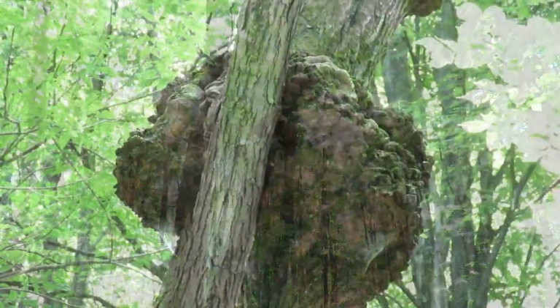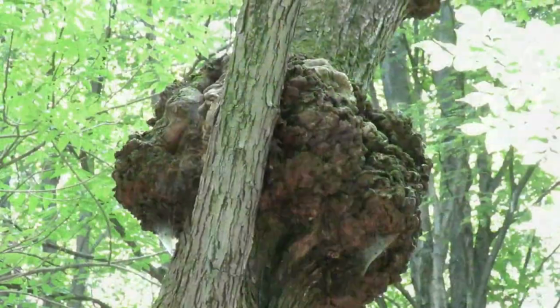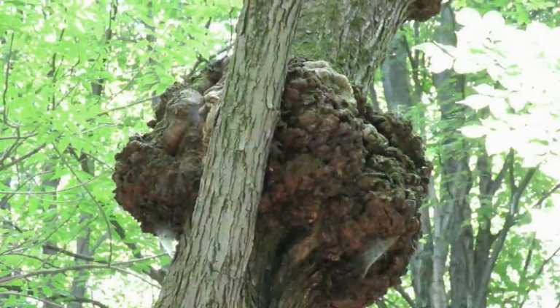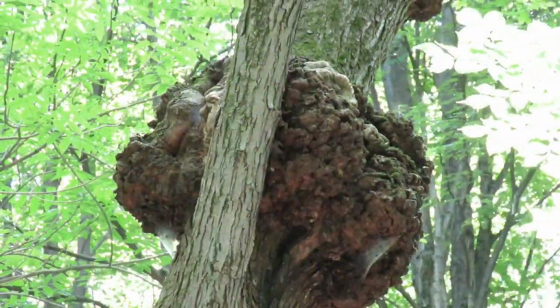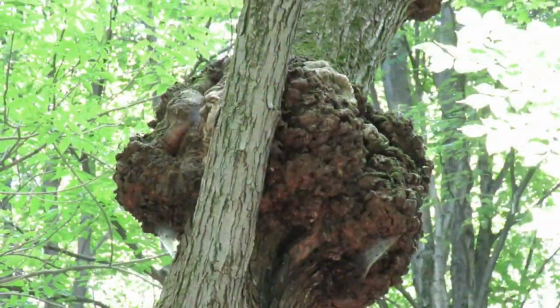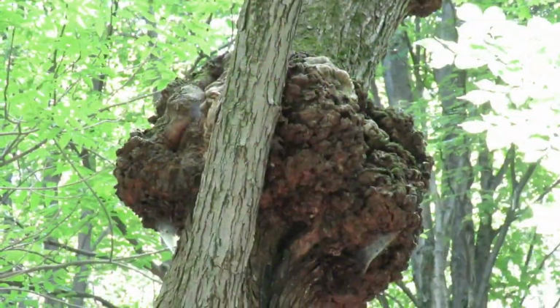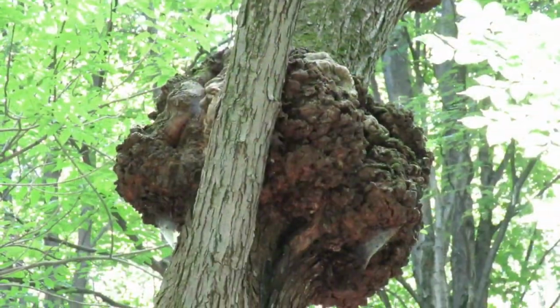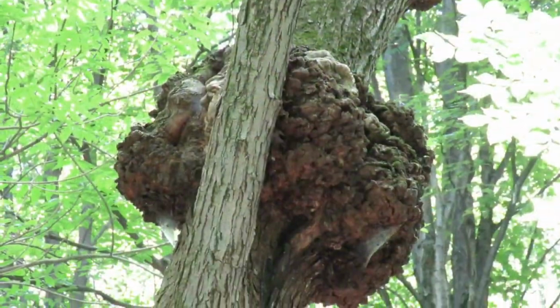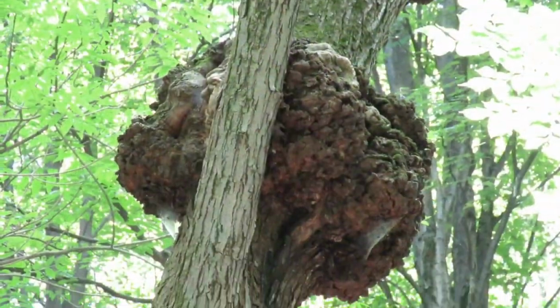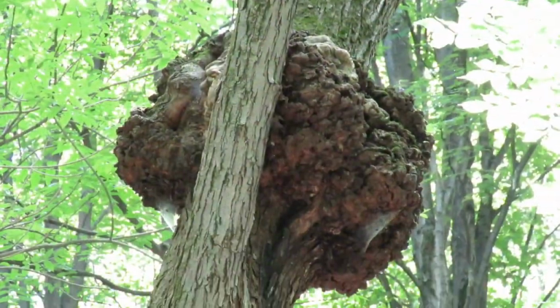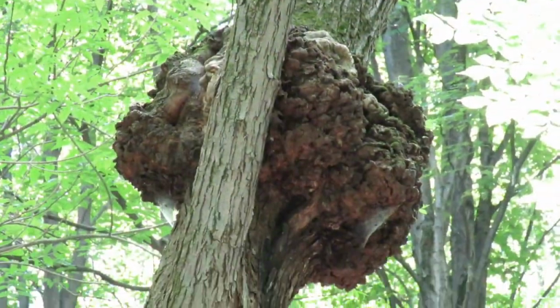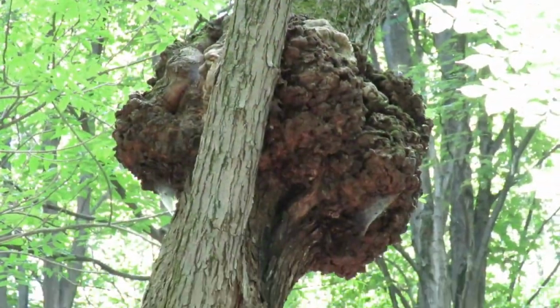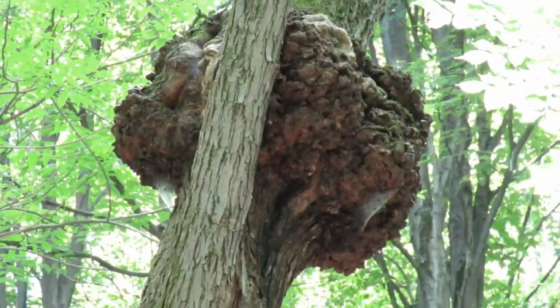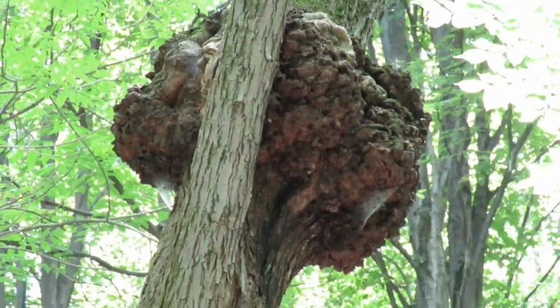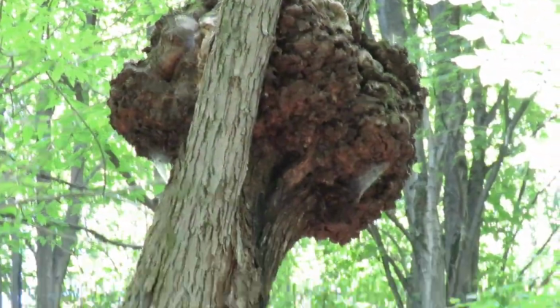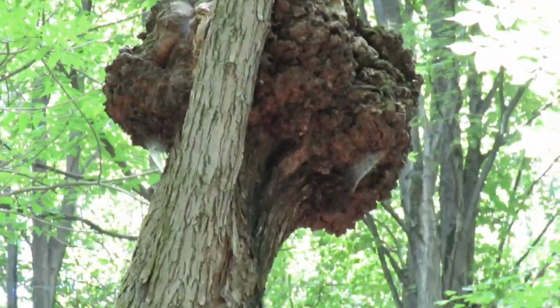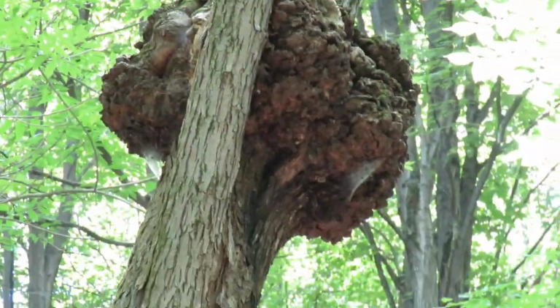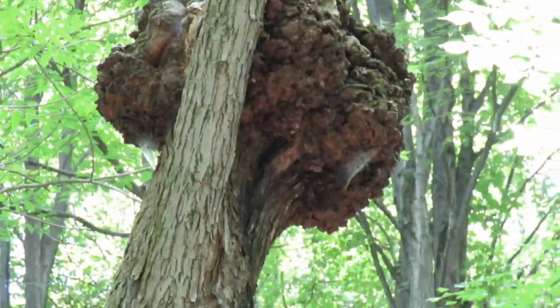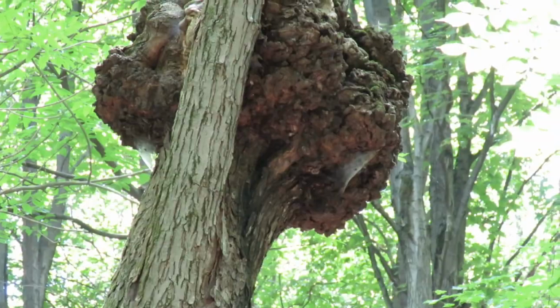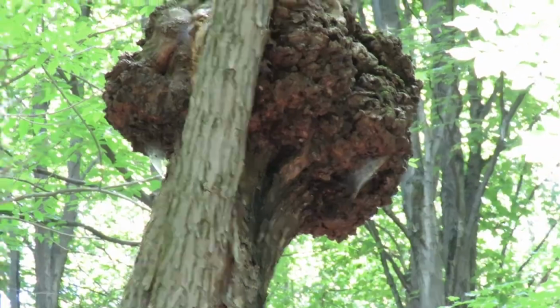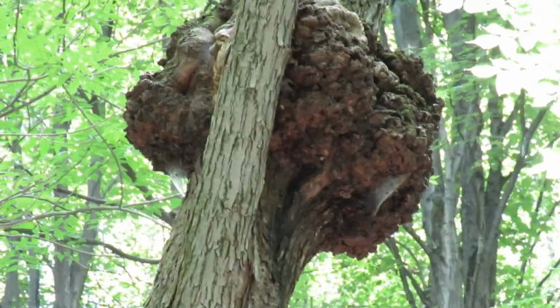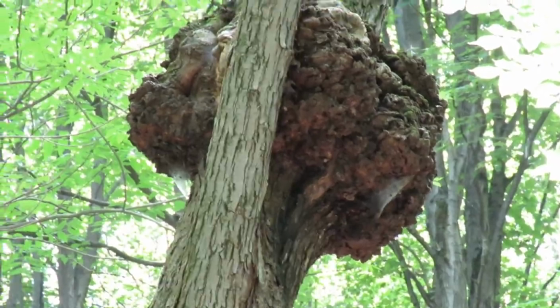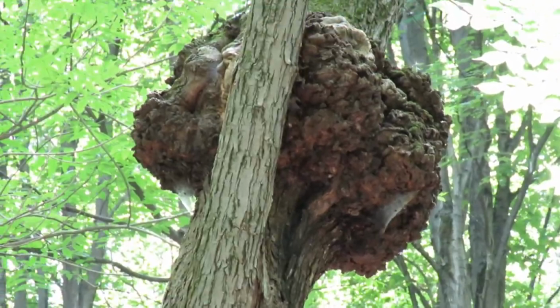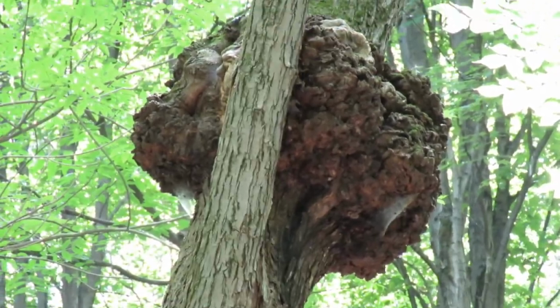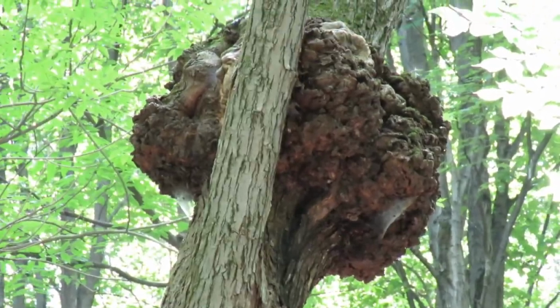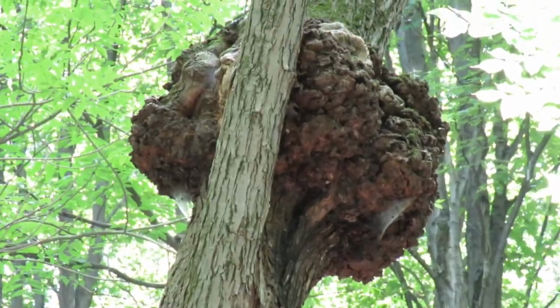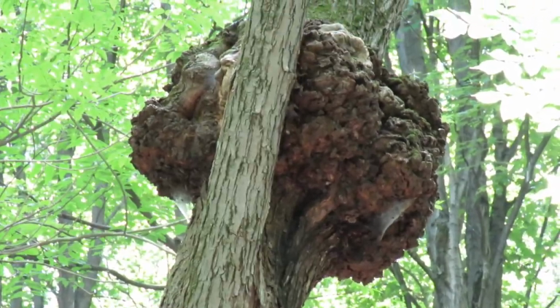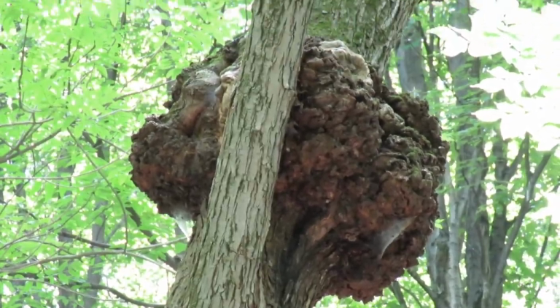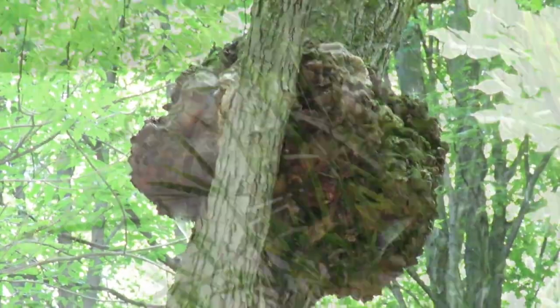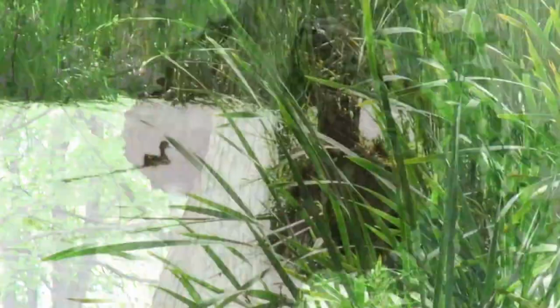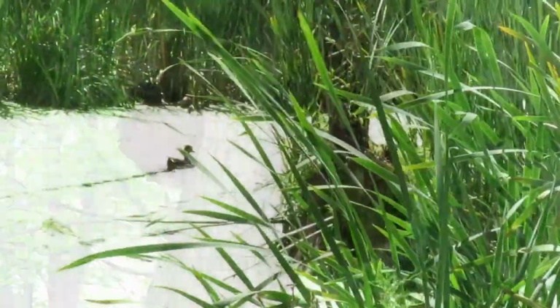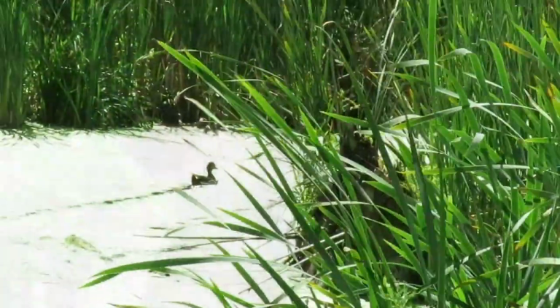How is that for a maple, guys? It's kind of hard to explain how big that thing is.